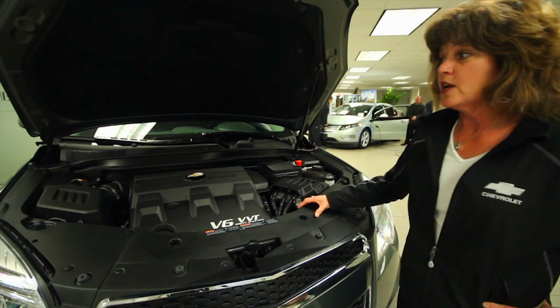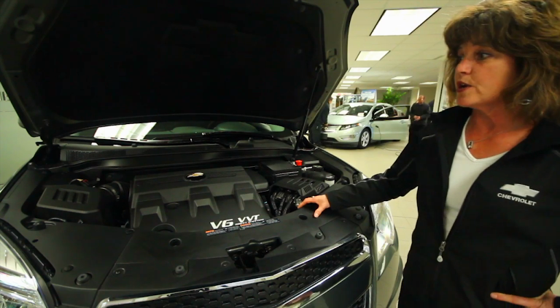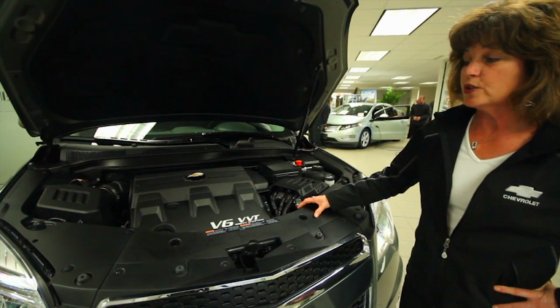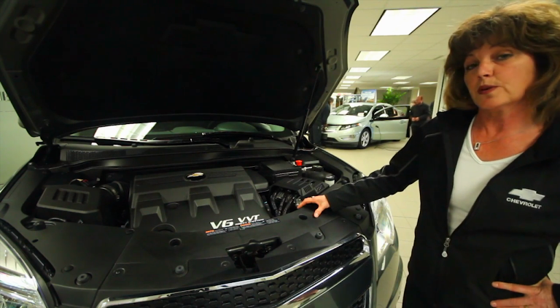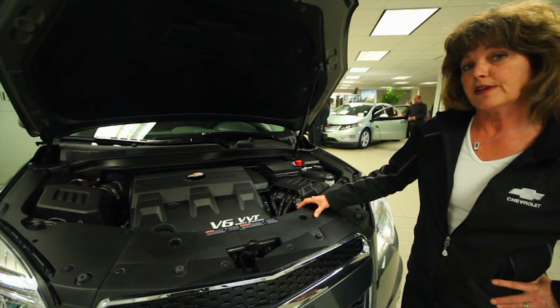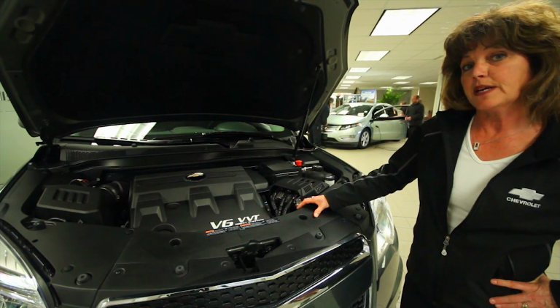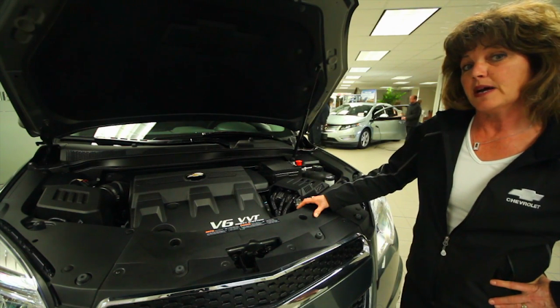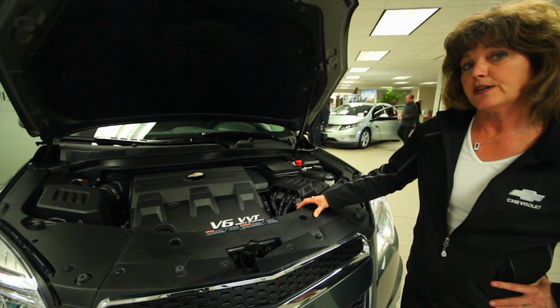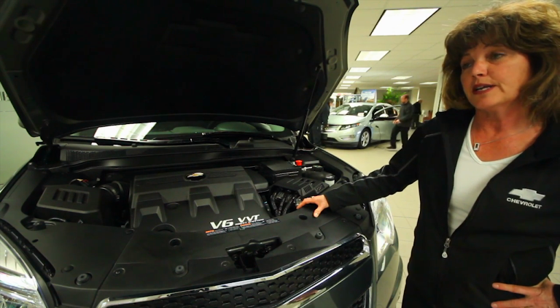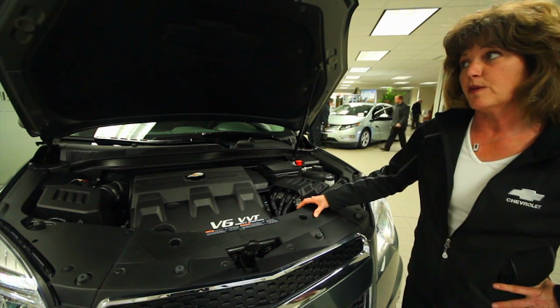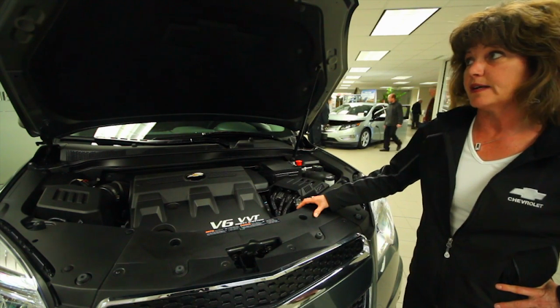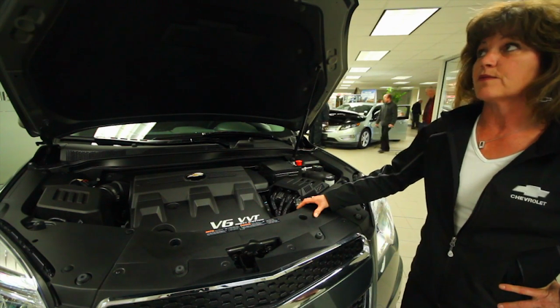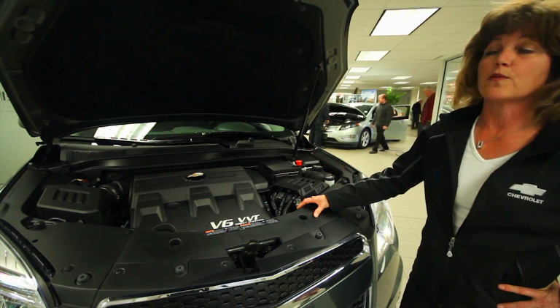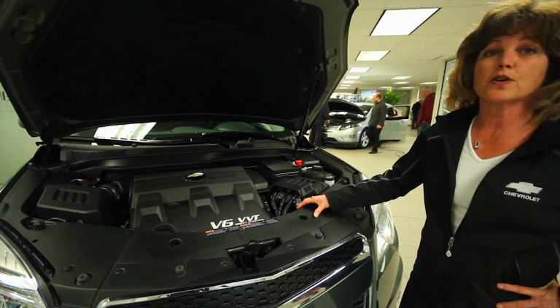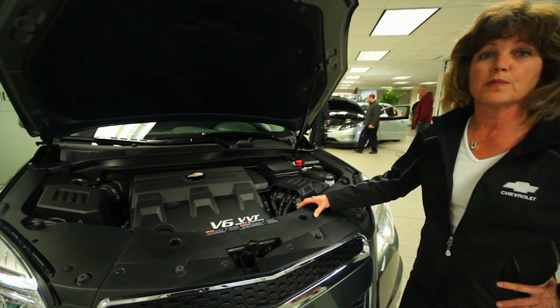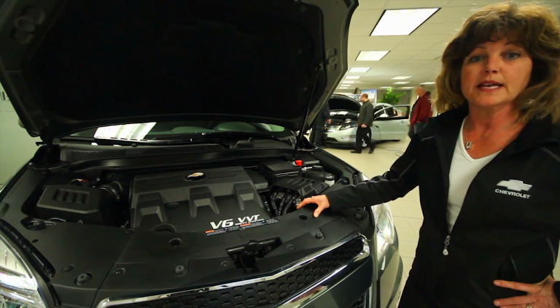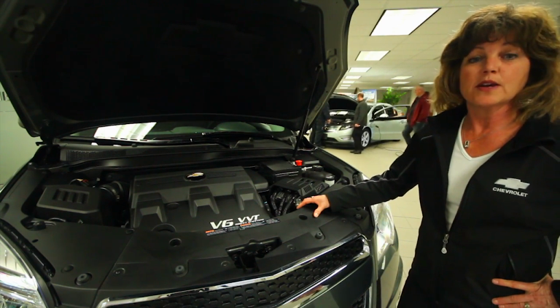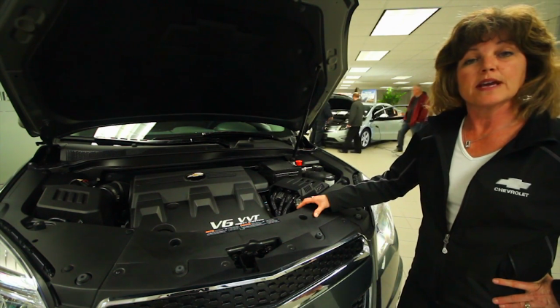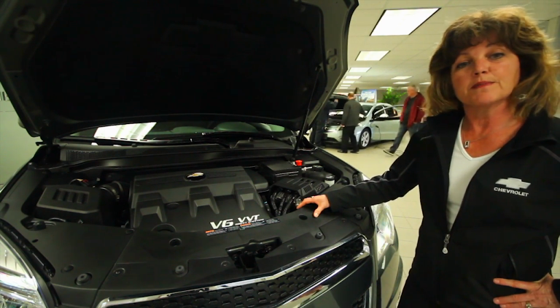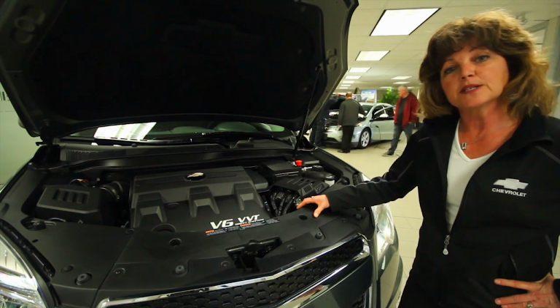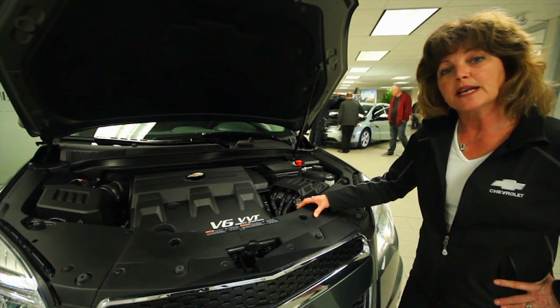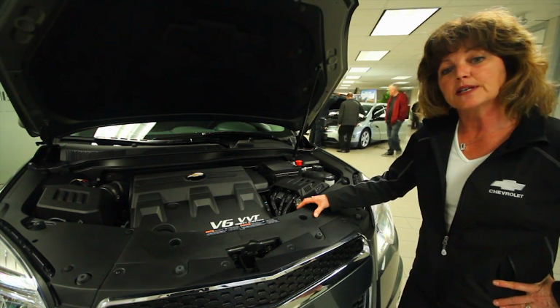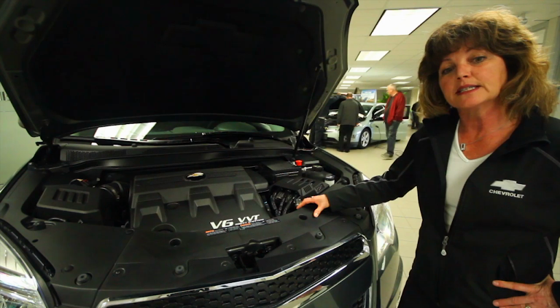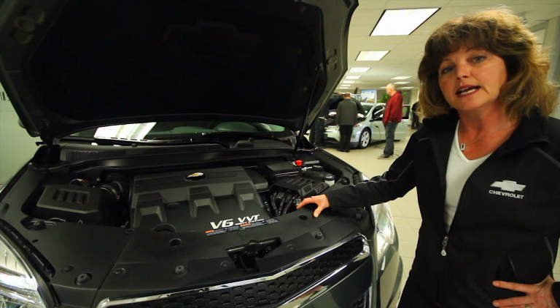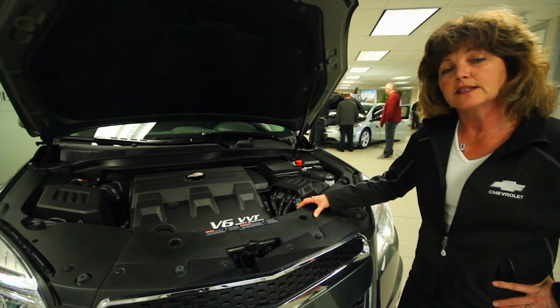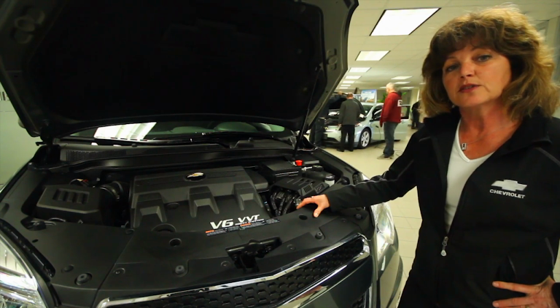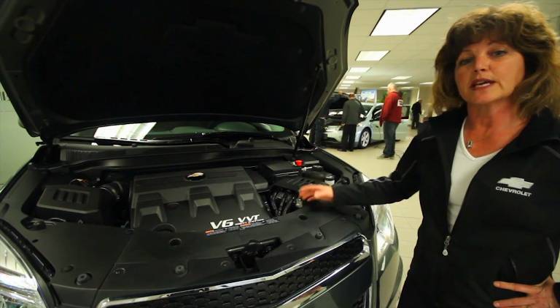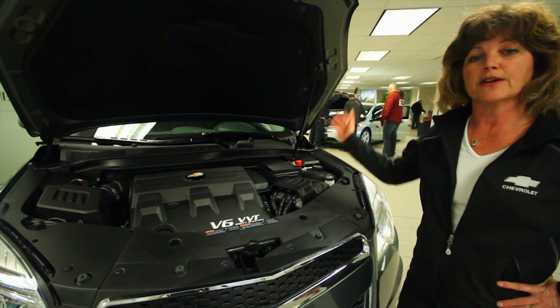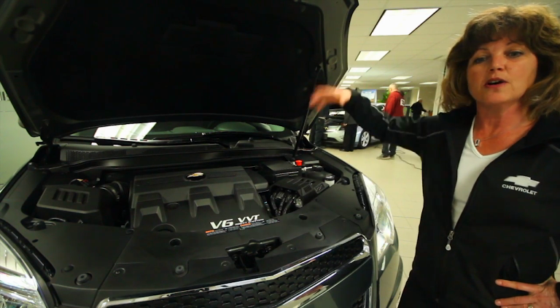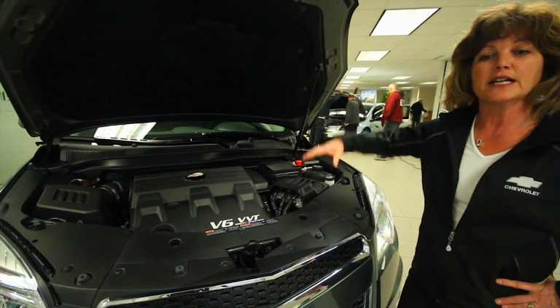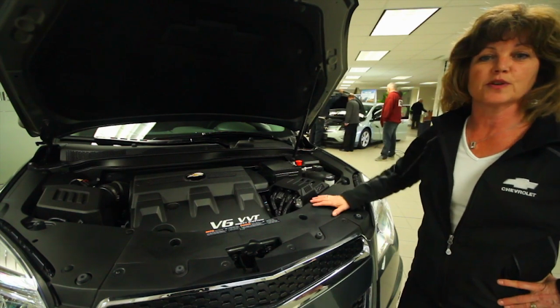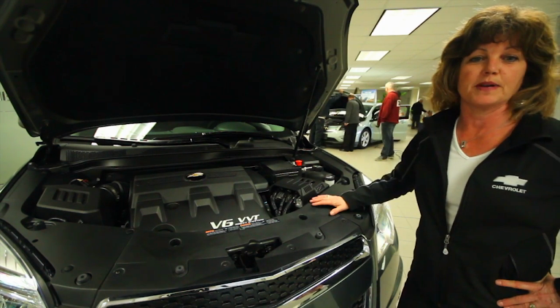We also won't leave anybody behind or any equipment for work or play. We have the biggest payload in its class so we can carry all kinds of equipment.